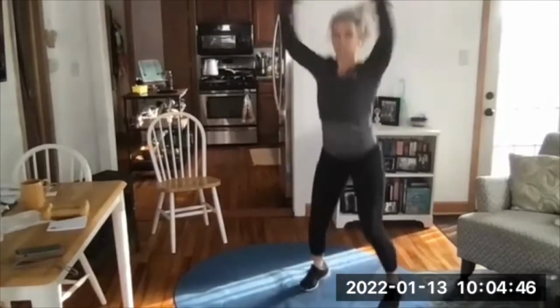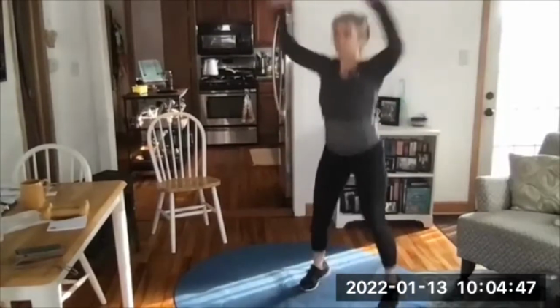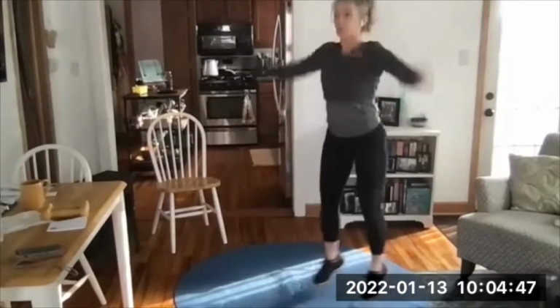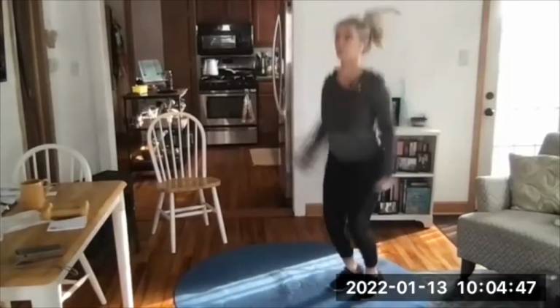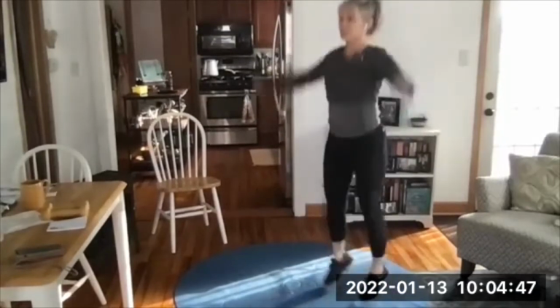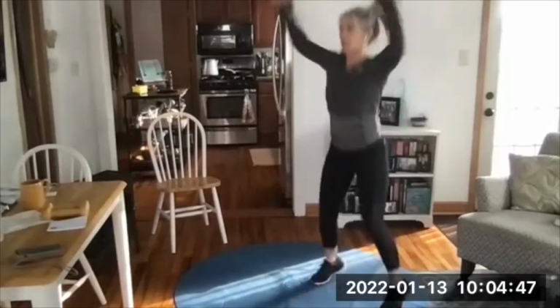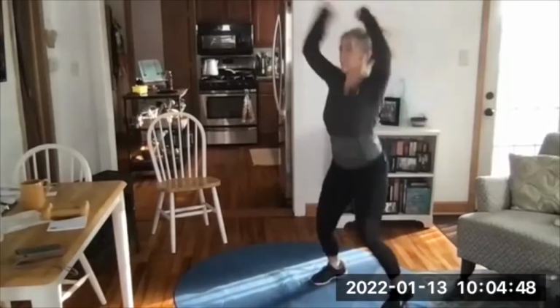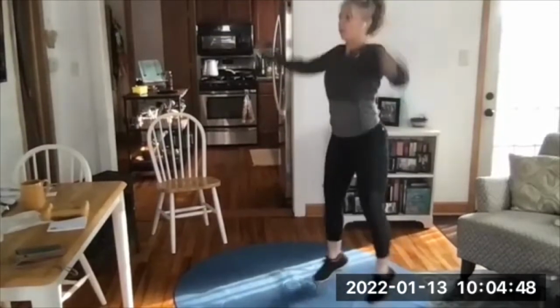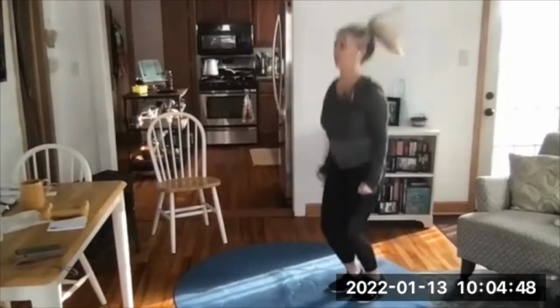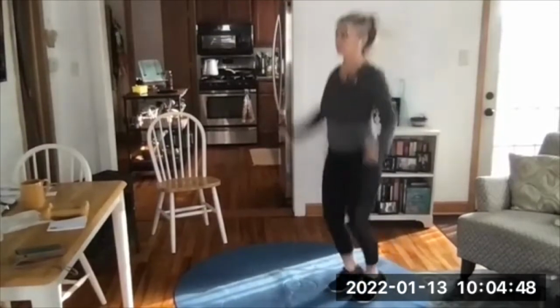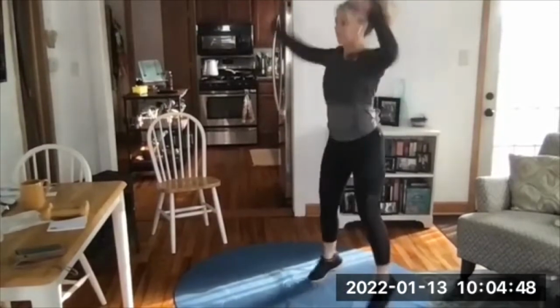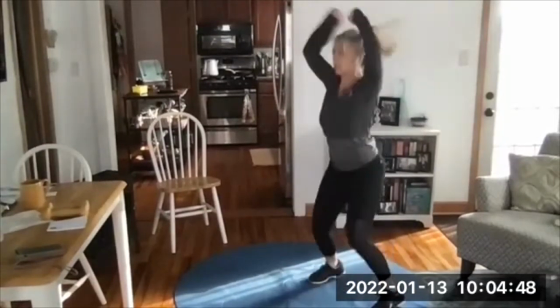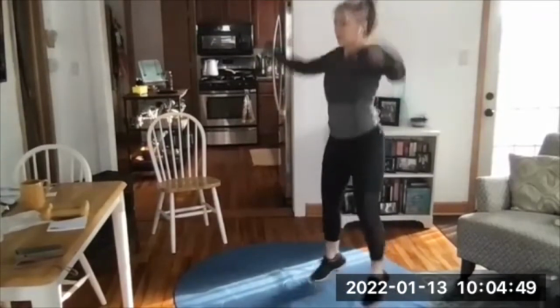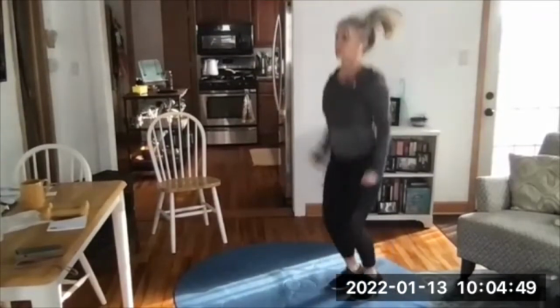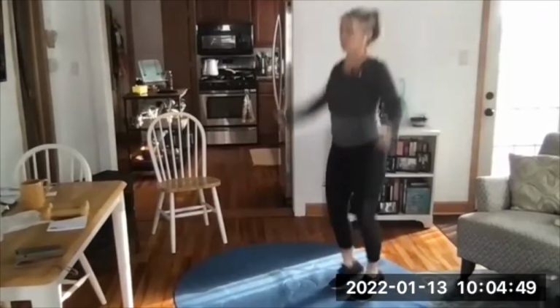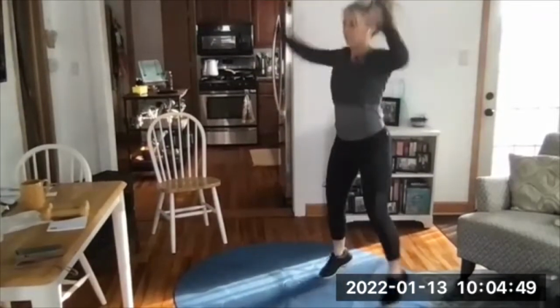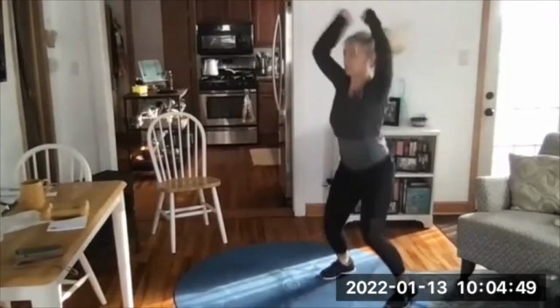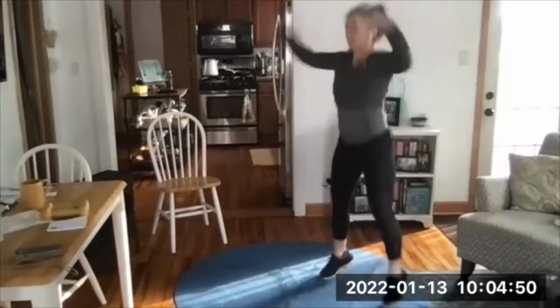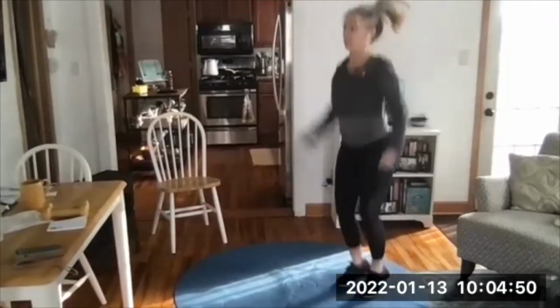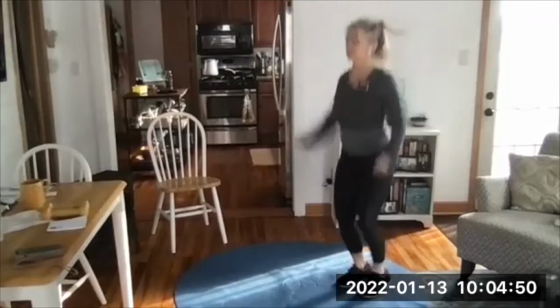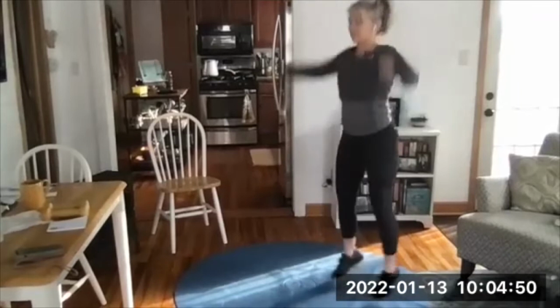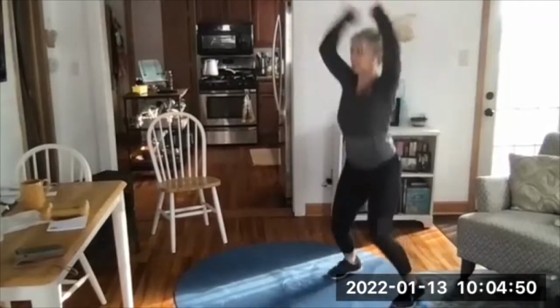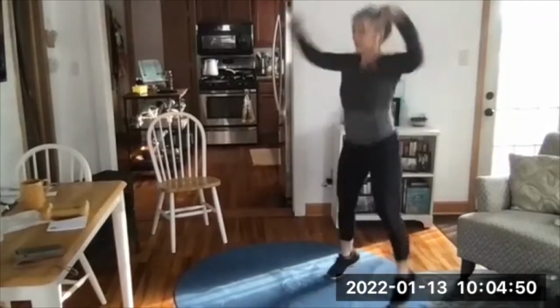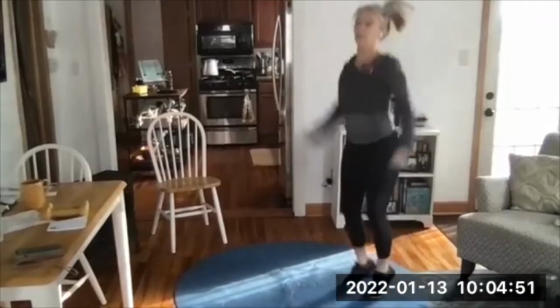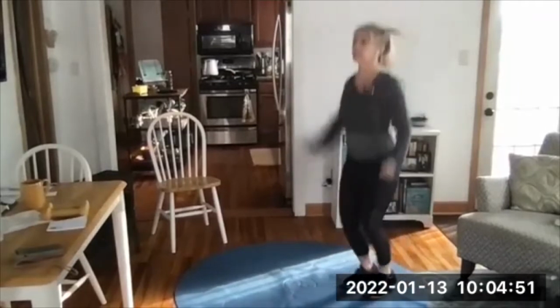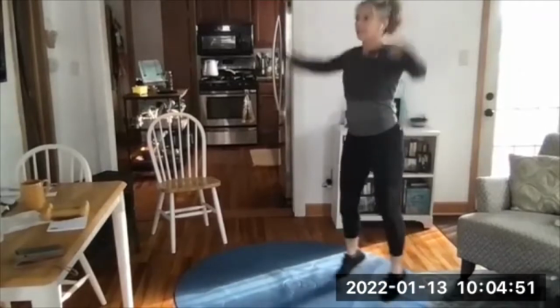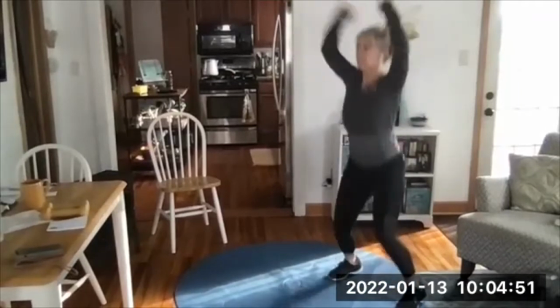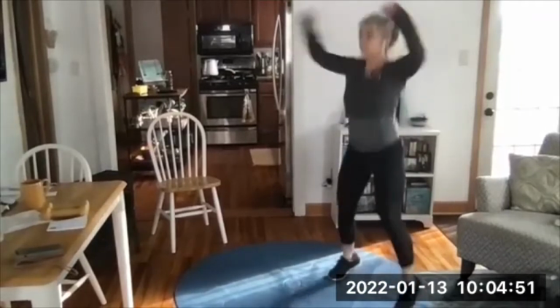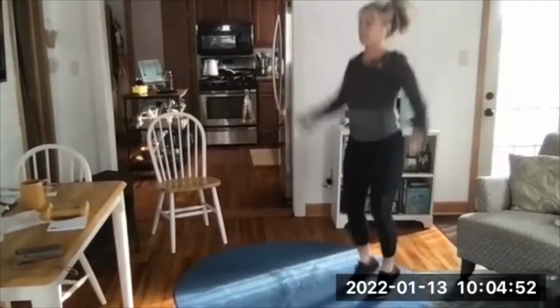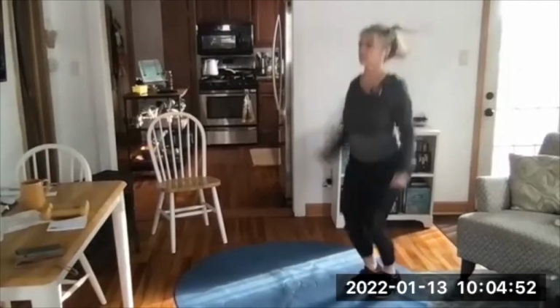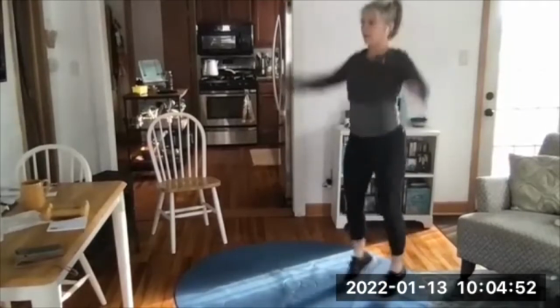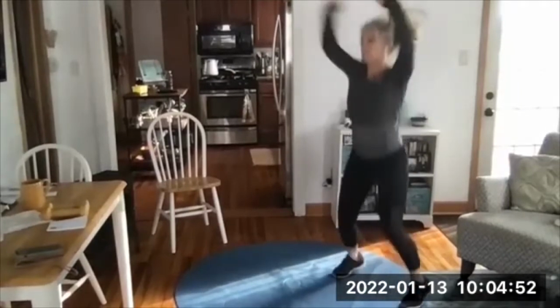Jumping jacks are programmed today, so the modified ones are fine if jumping is too much.